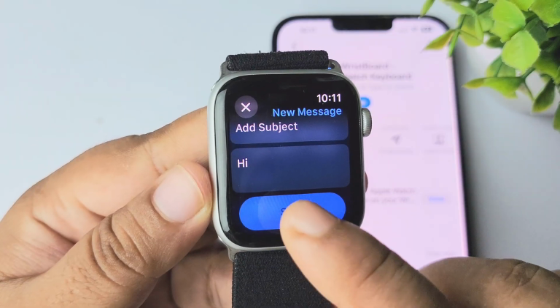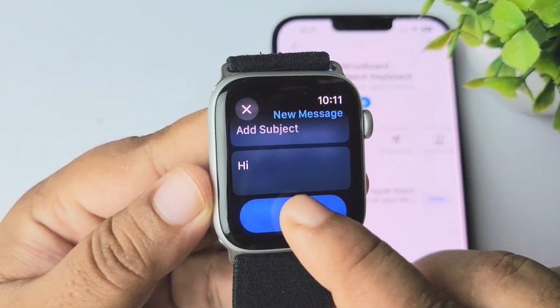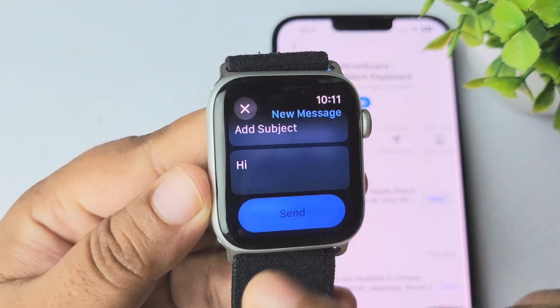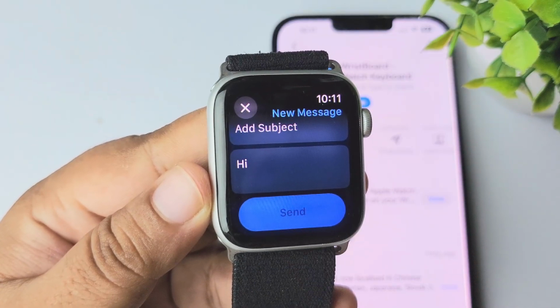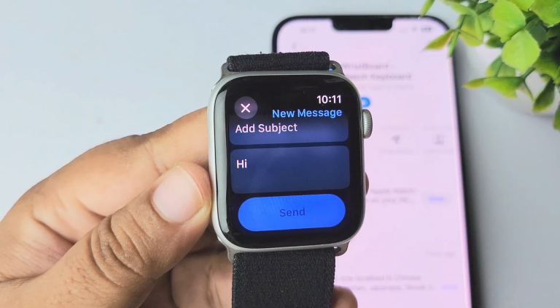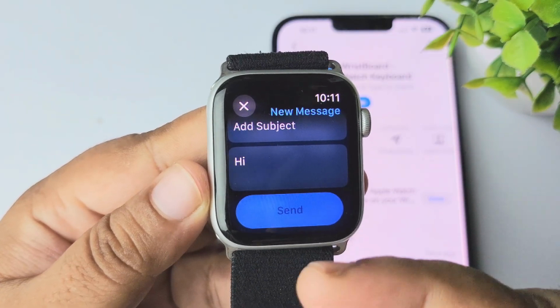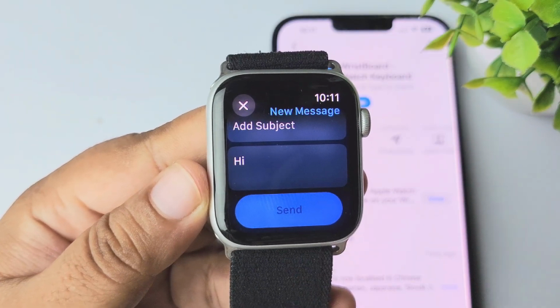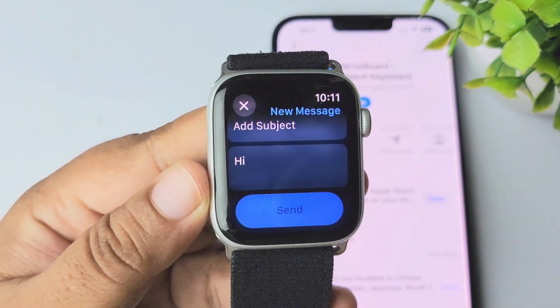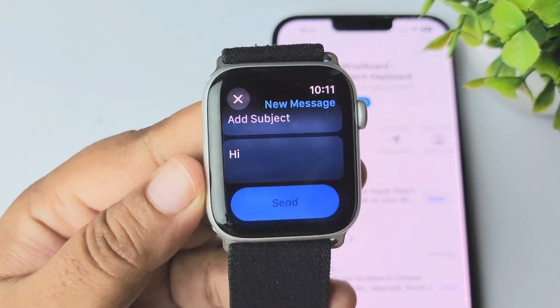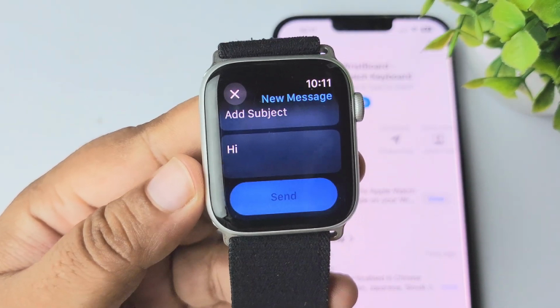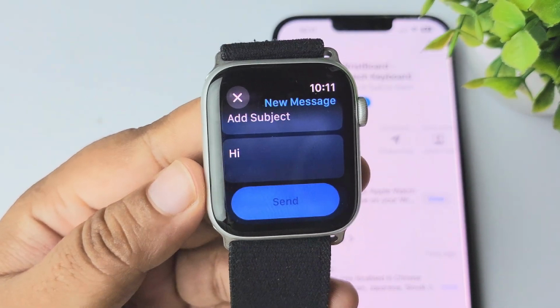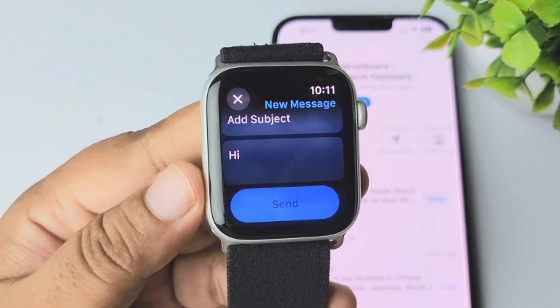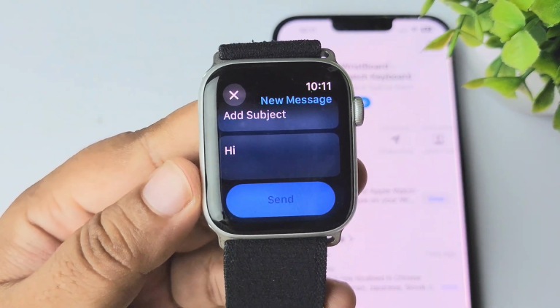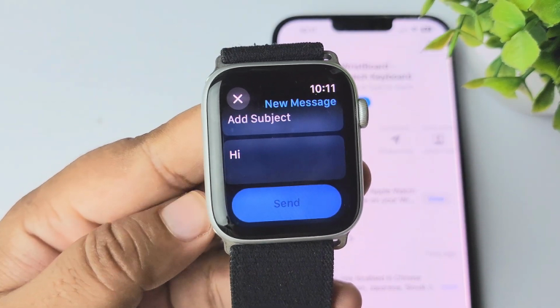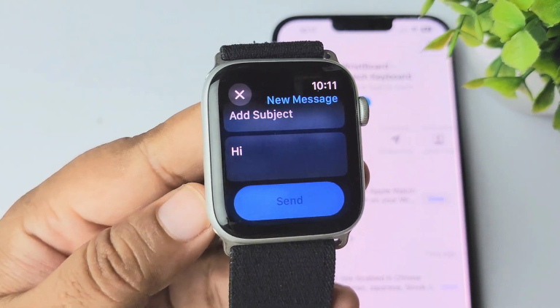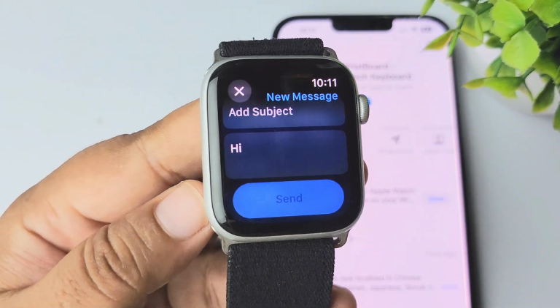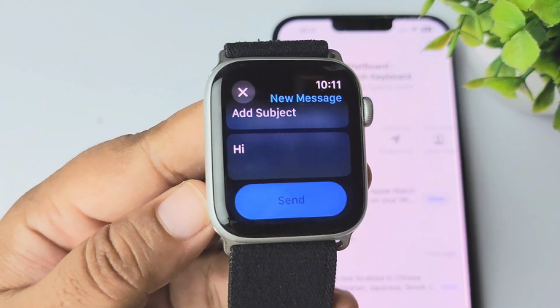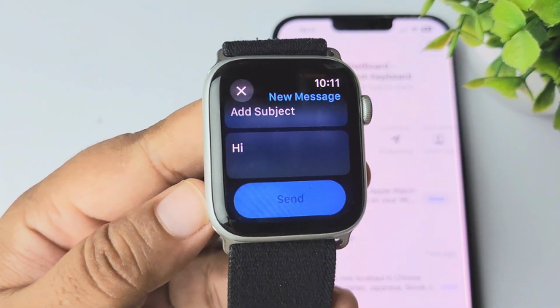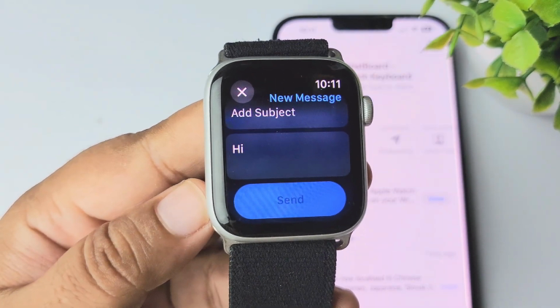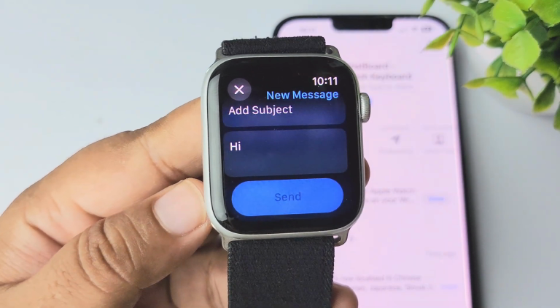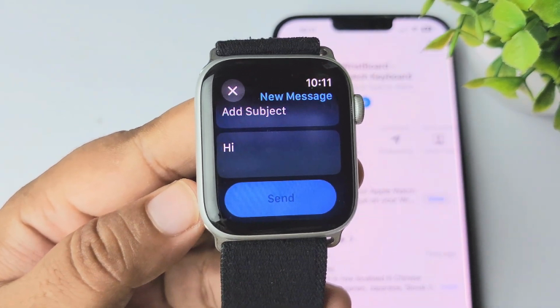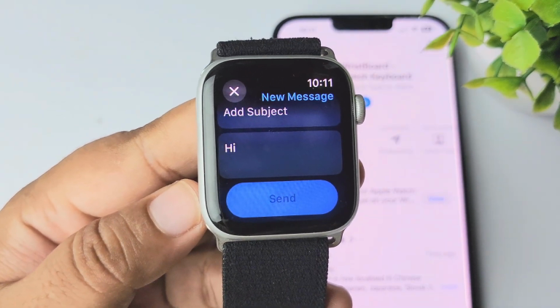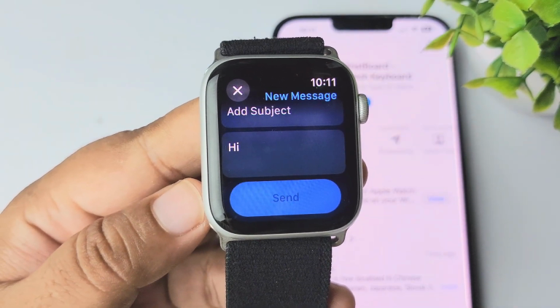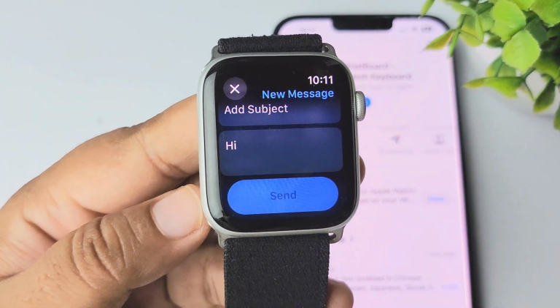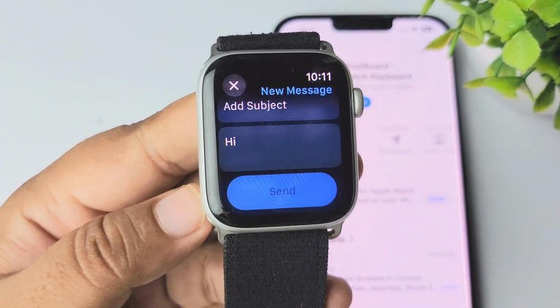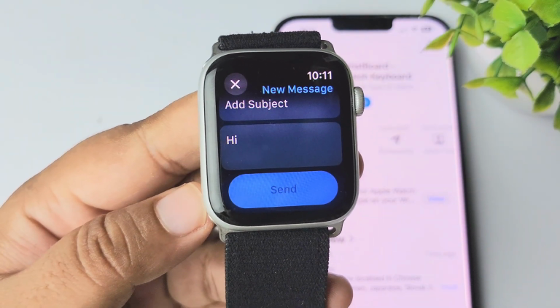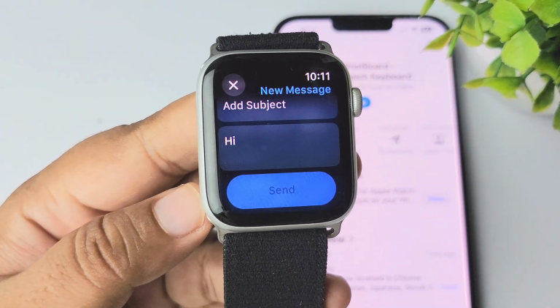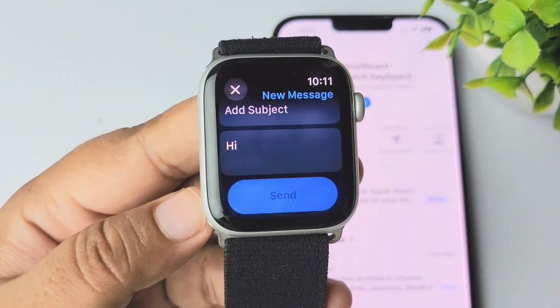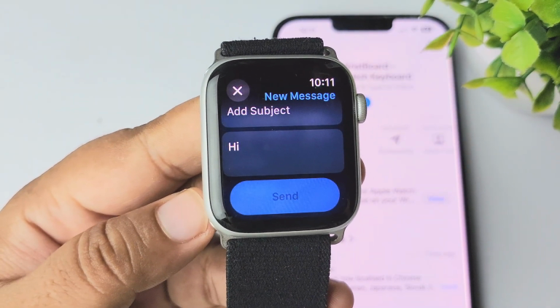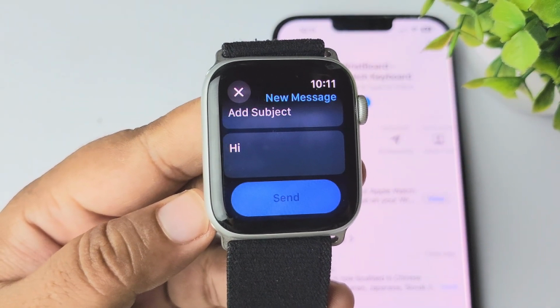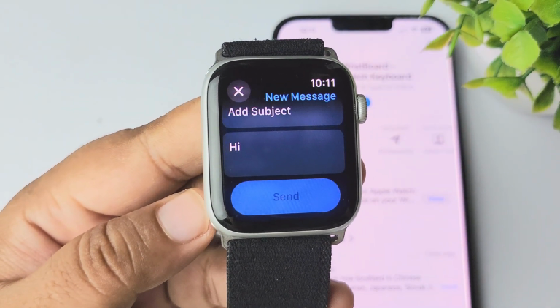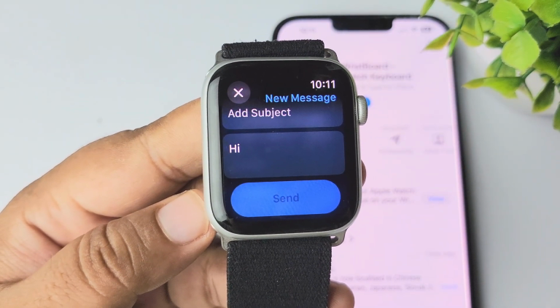You can then go ahead and send the message. That's how you can use a keyboard on your Apple Watch SE series.